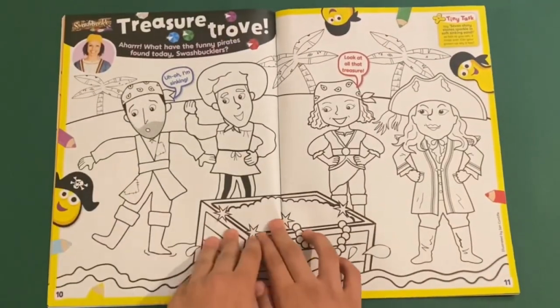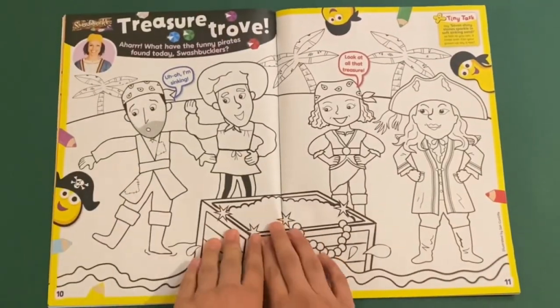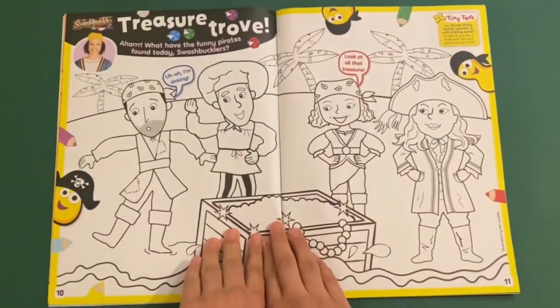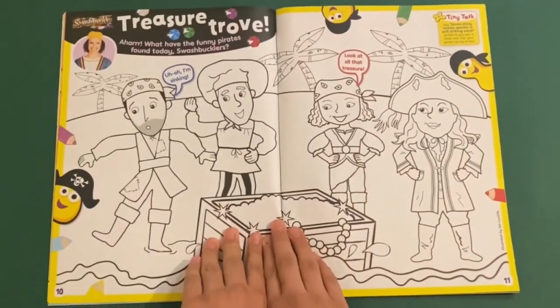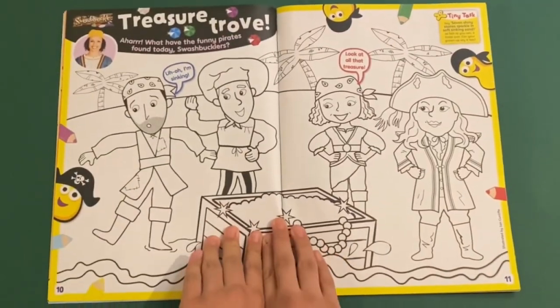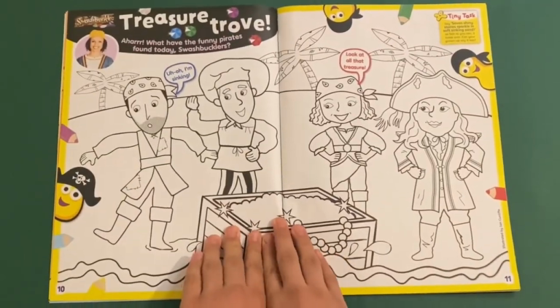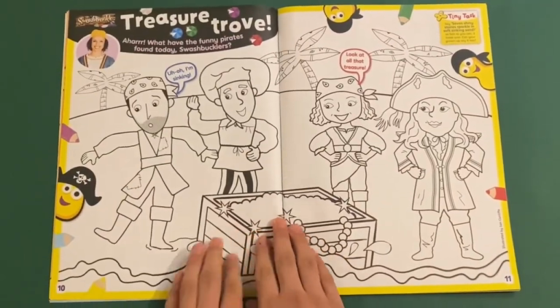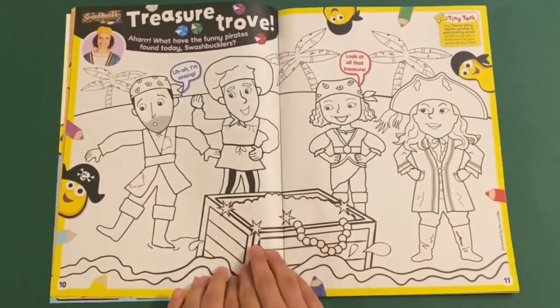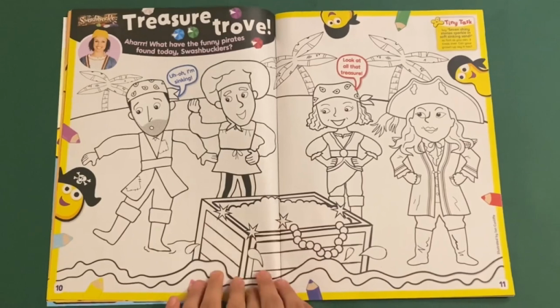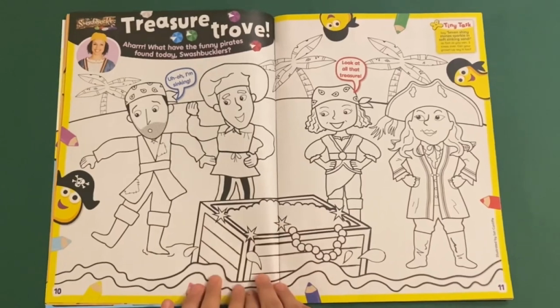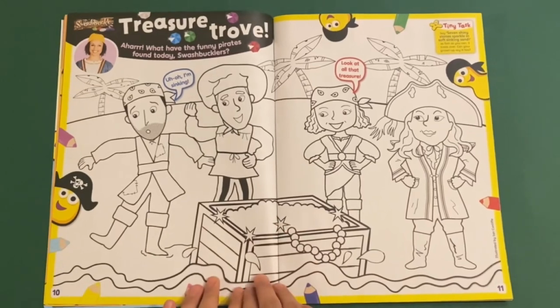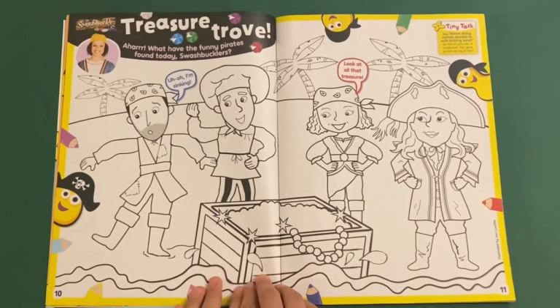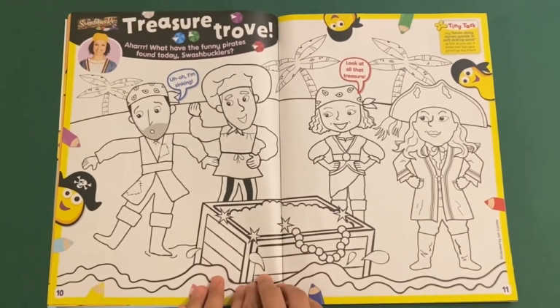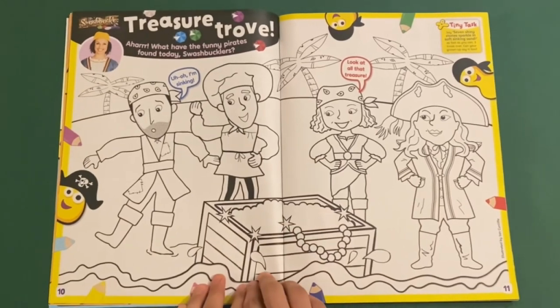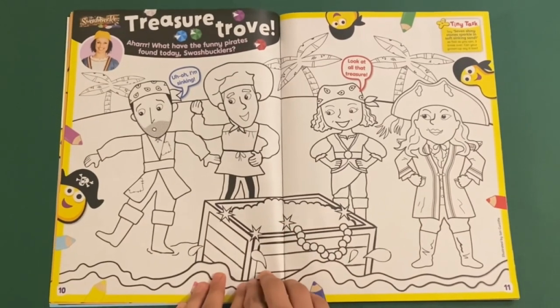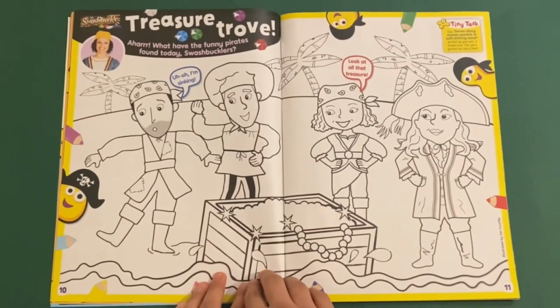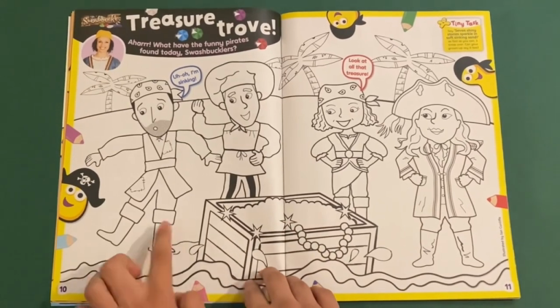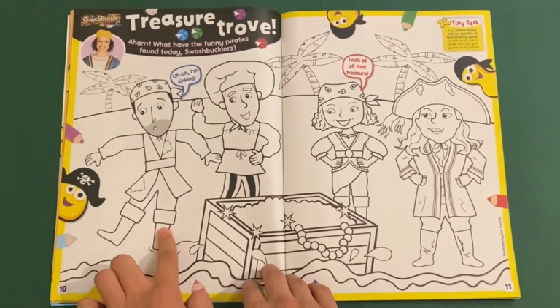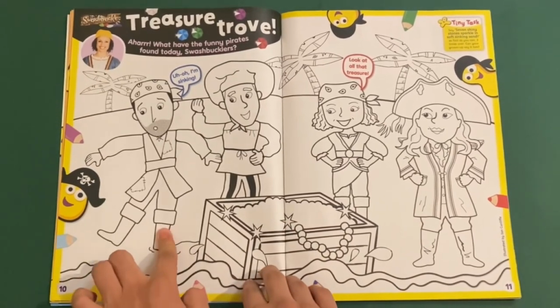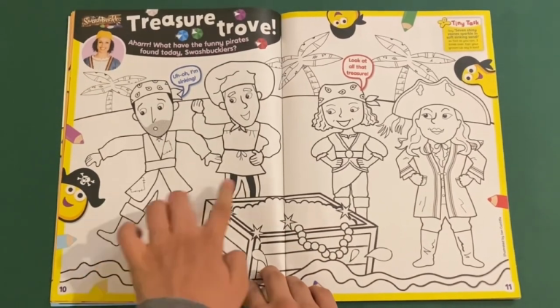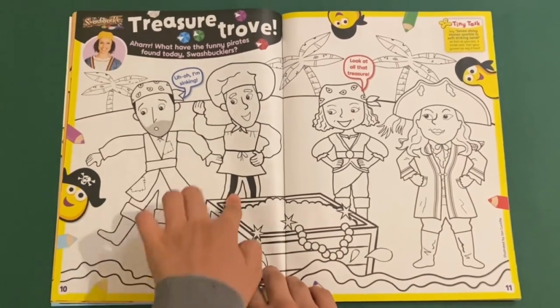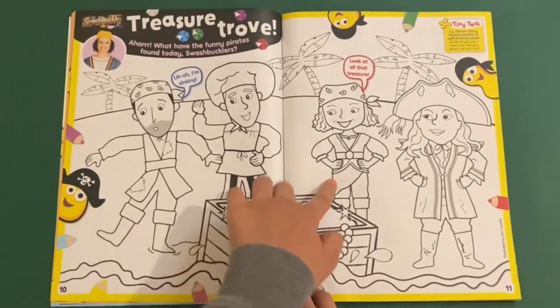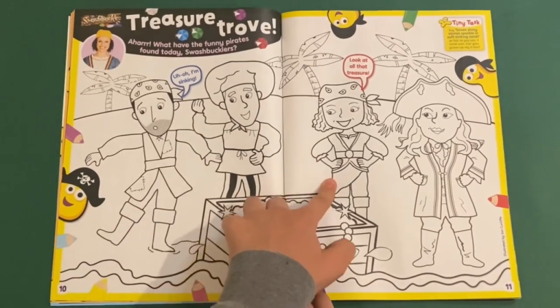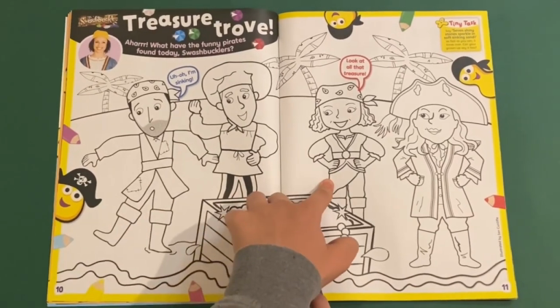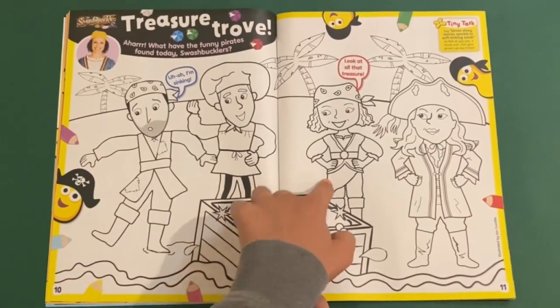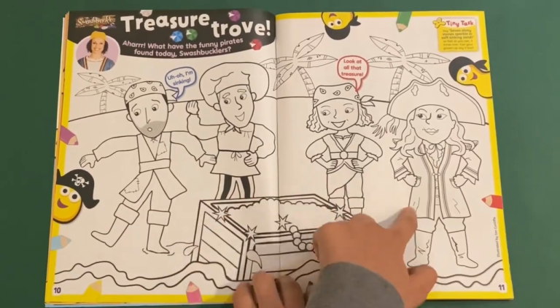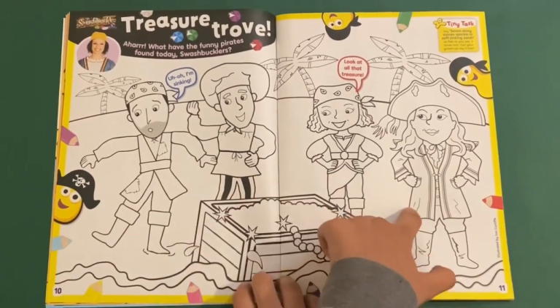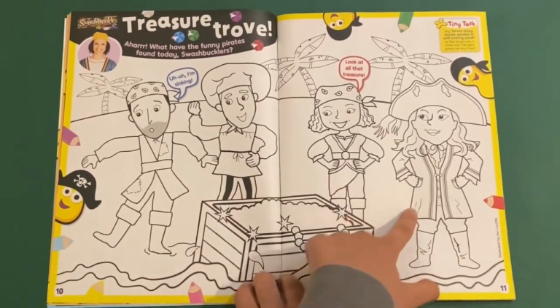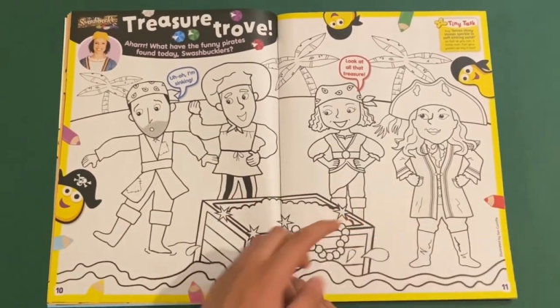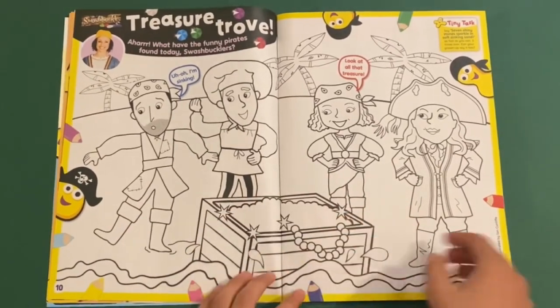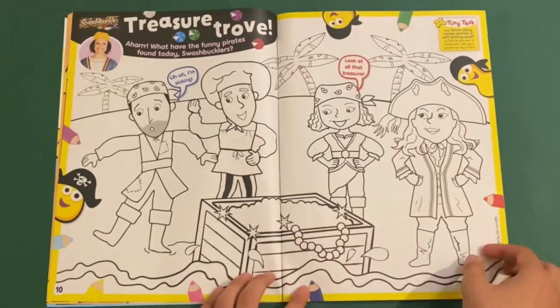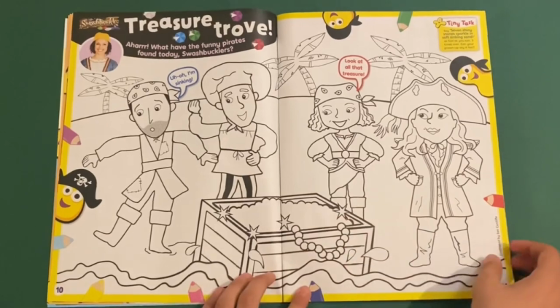Then you've got Swashbuckle. This is a colouring in page. So you can colour Lime, Cook, Gem, and Captain Captain.